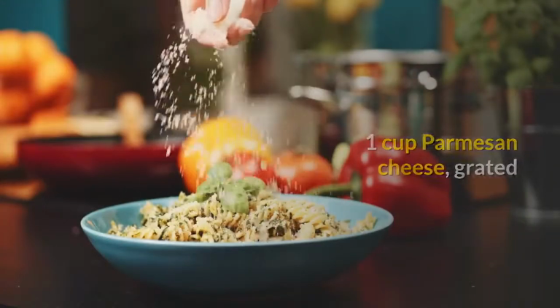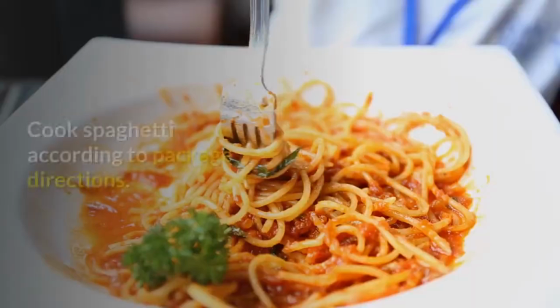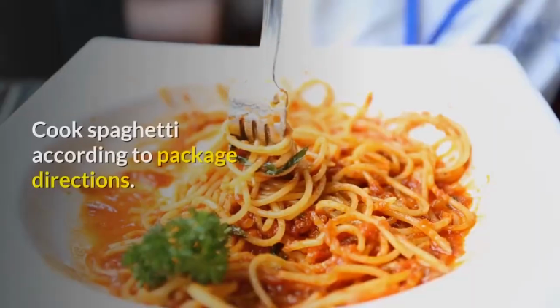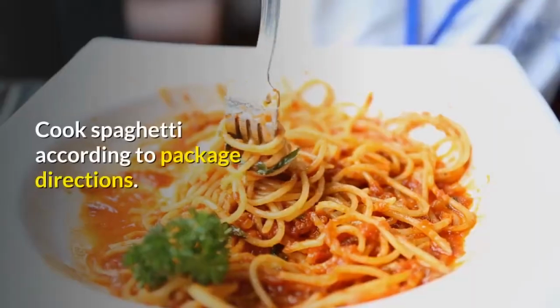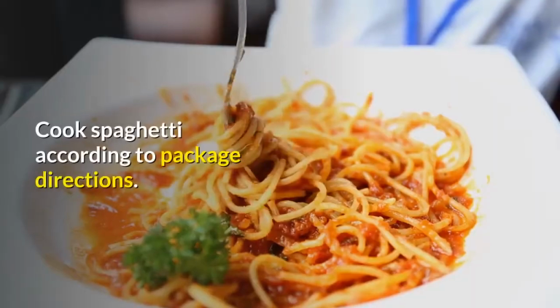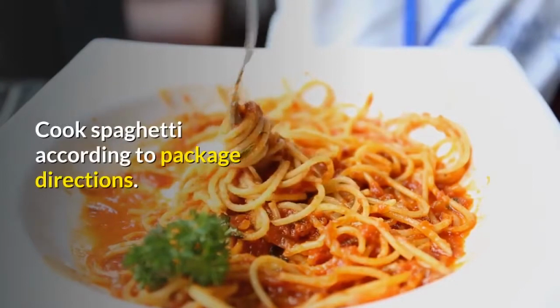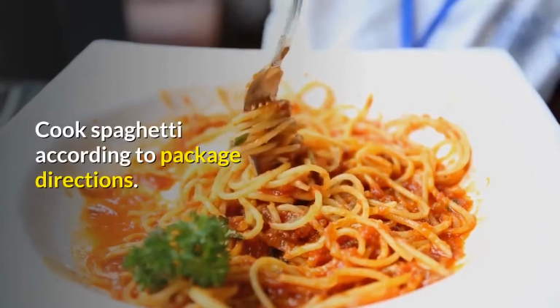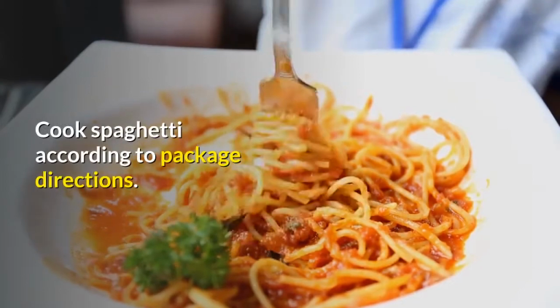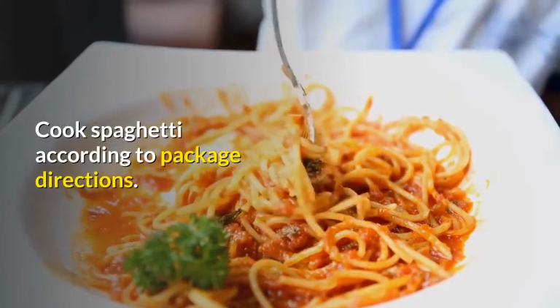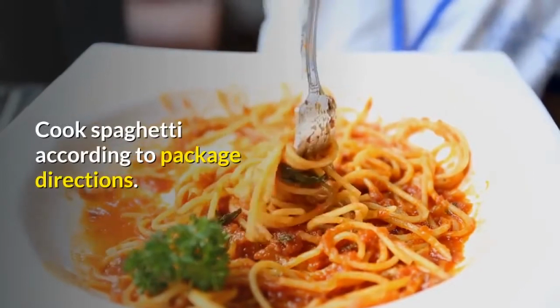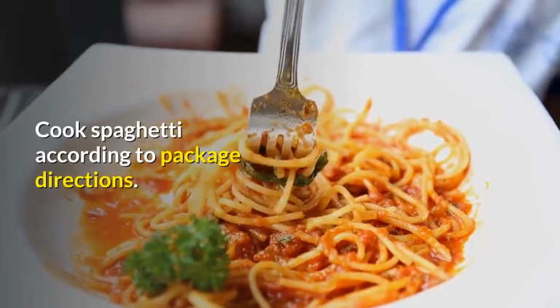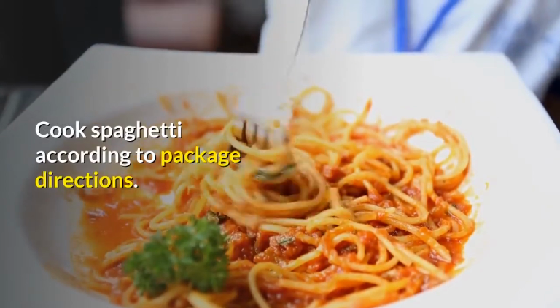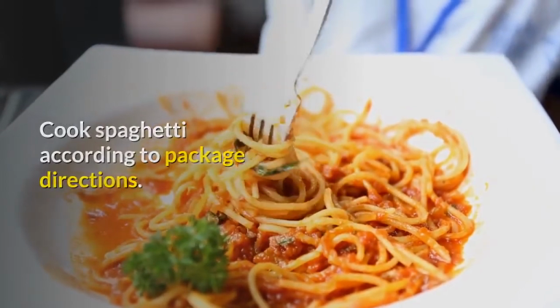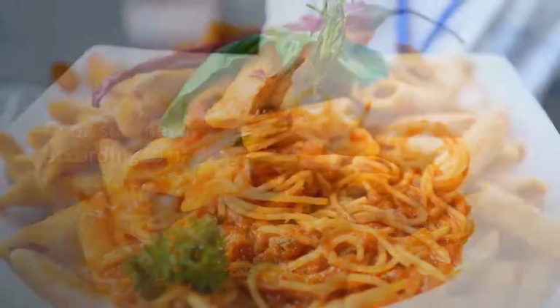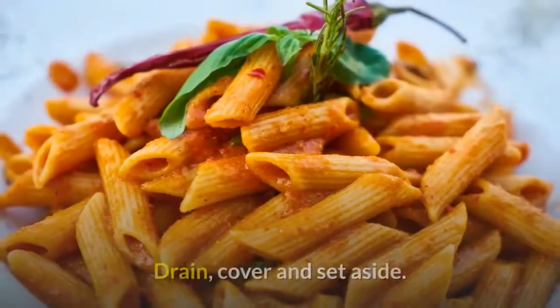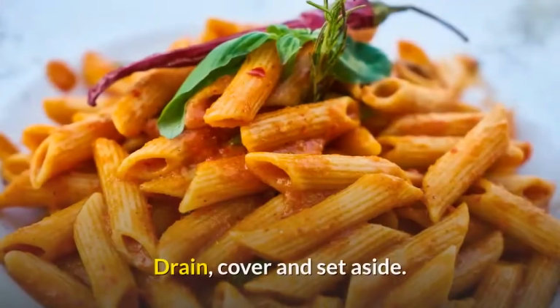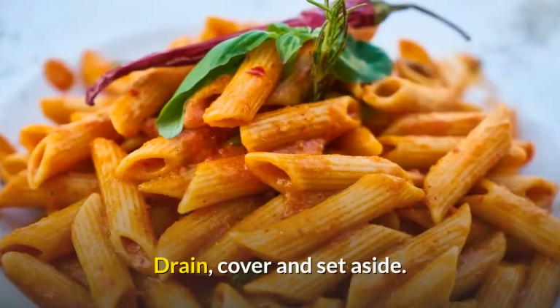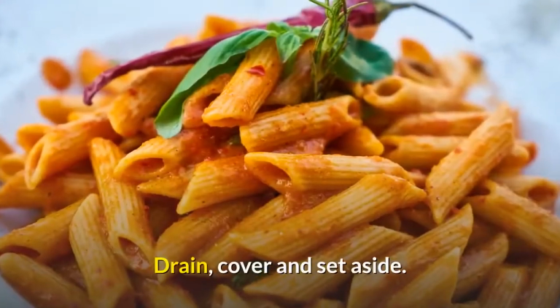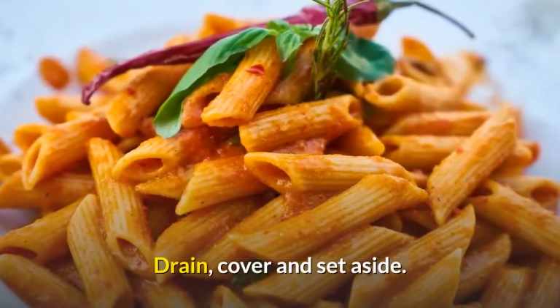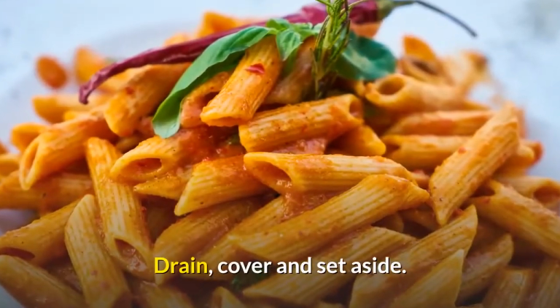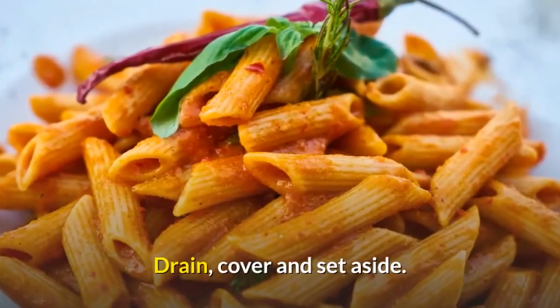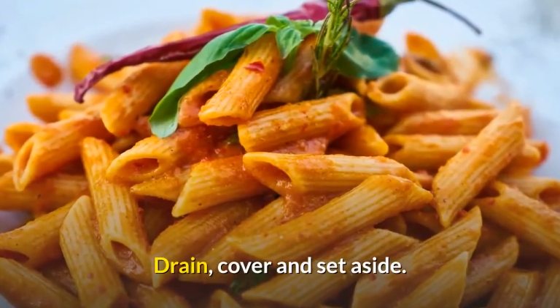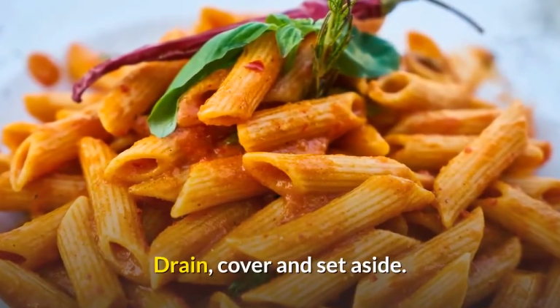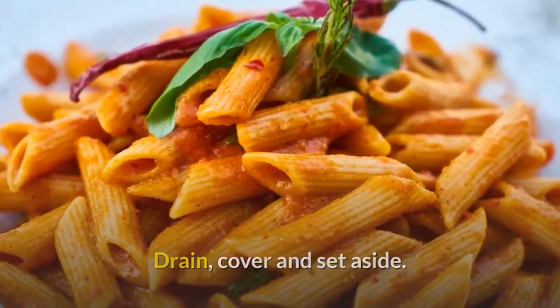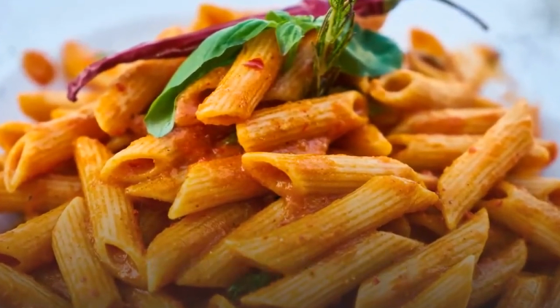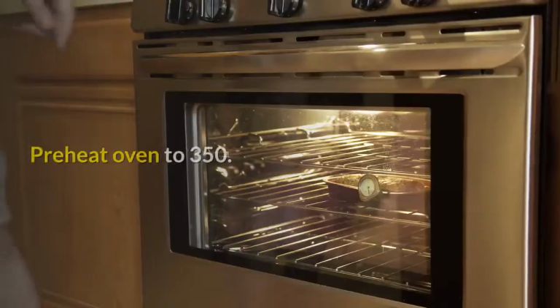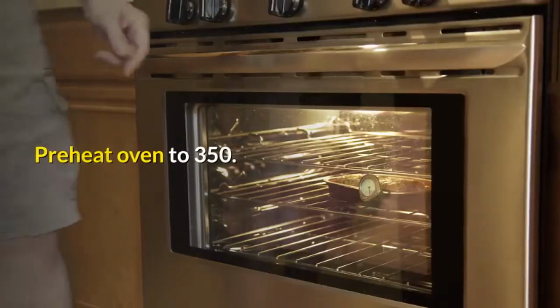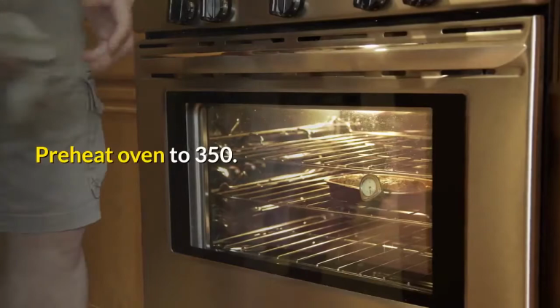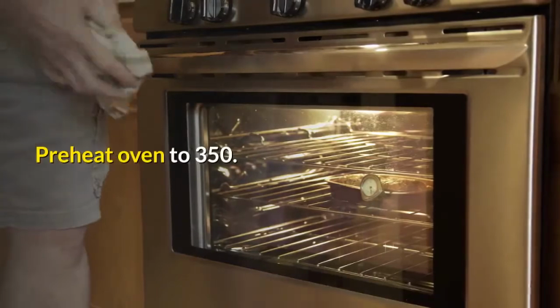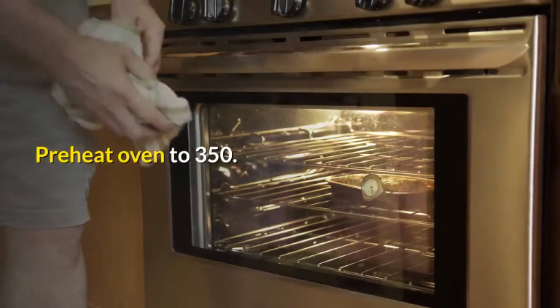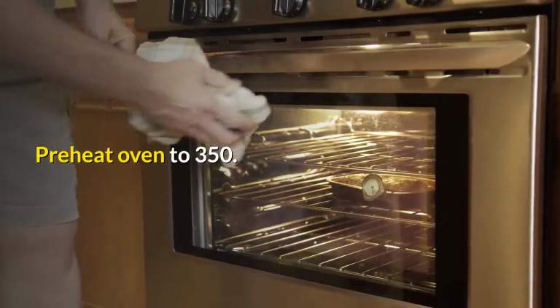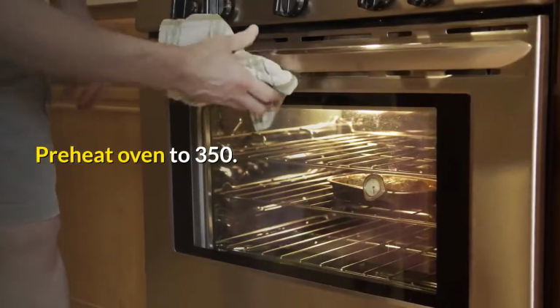Cook spaghetti according to package directions. Drain, cover and set aside. Preheat oven to 350.